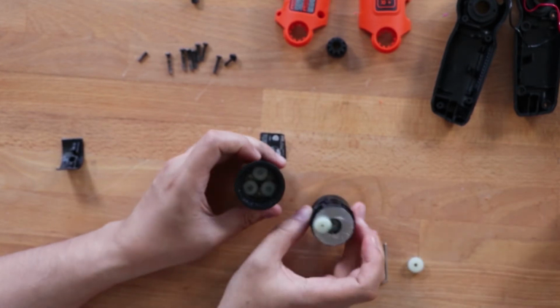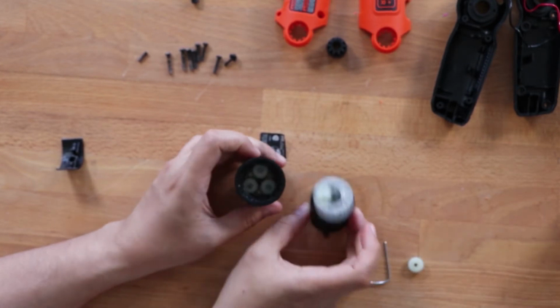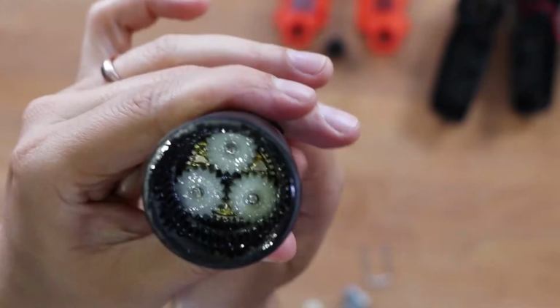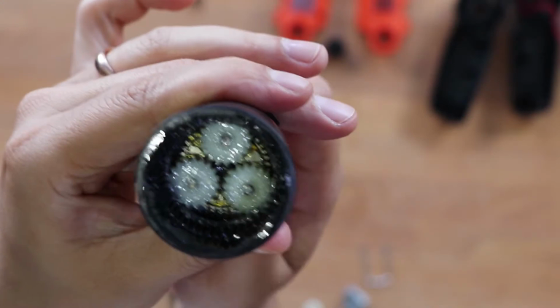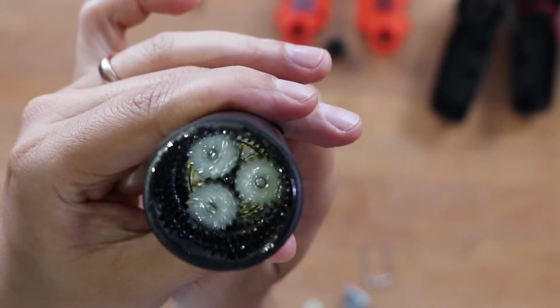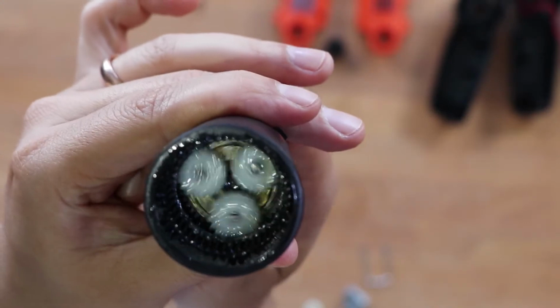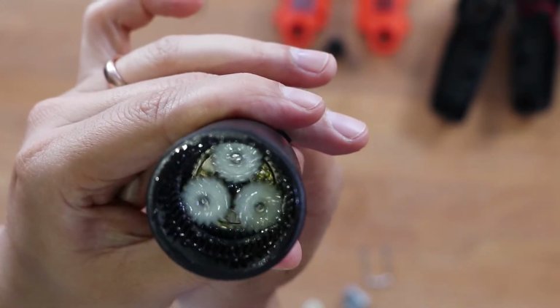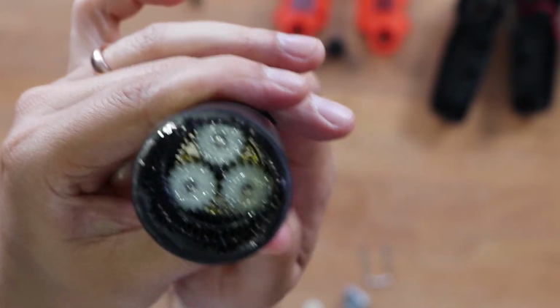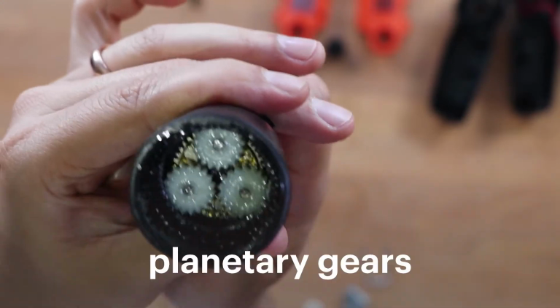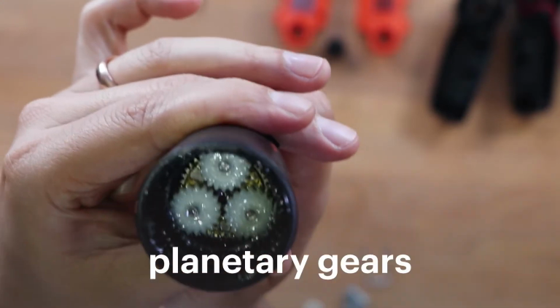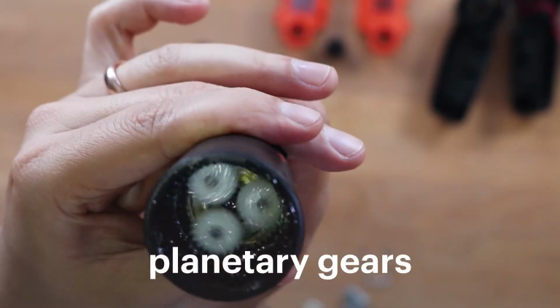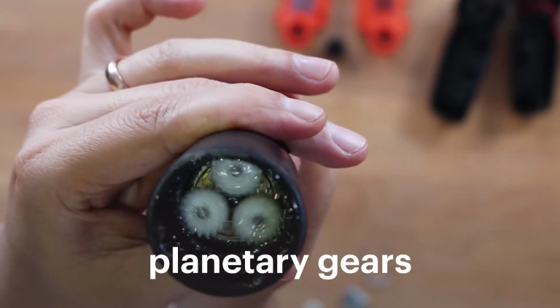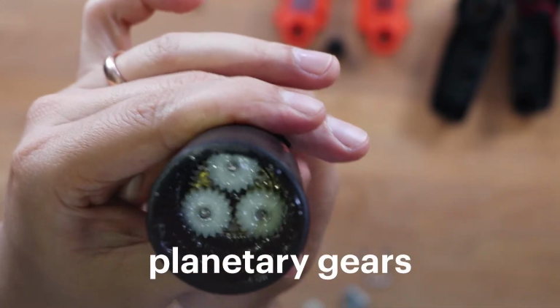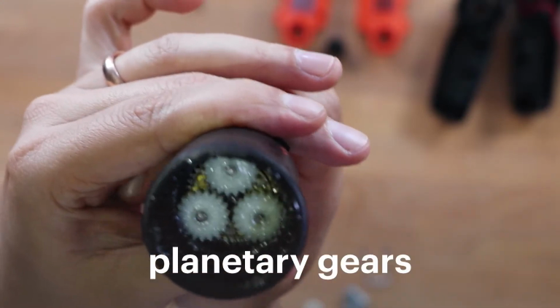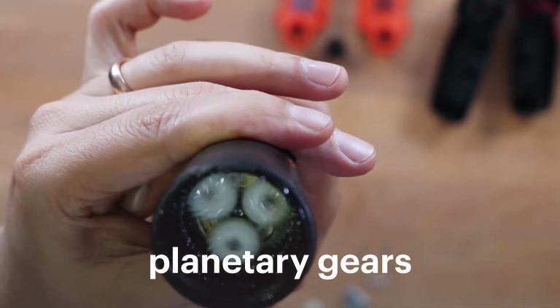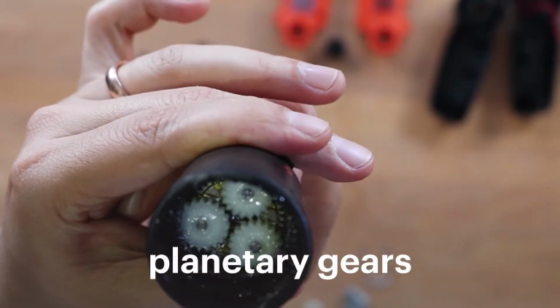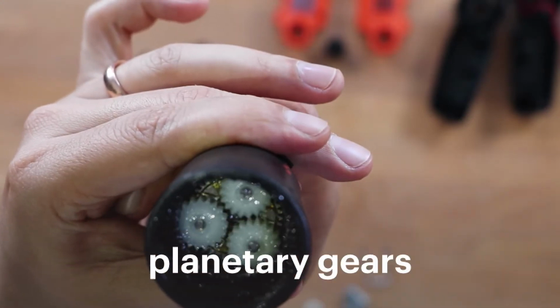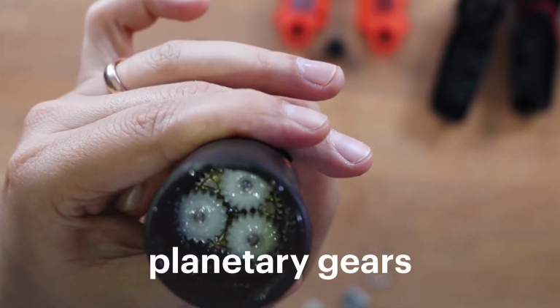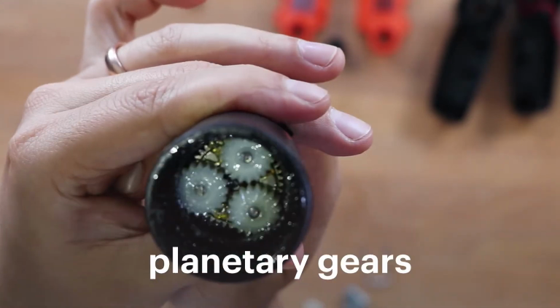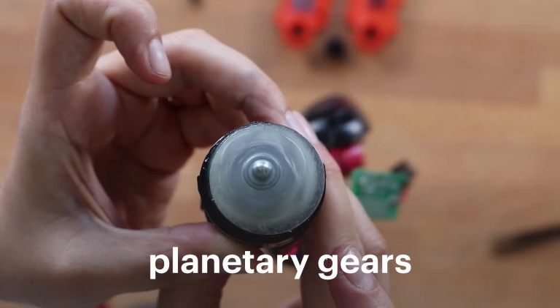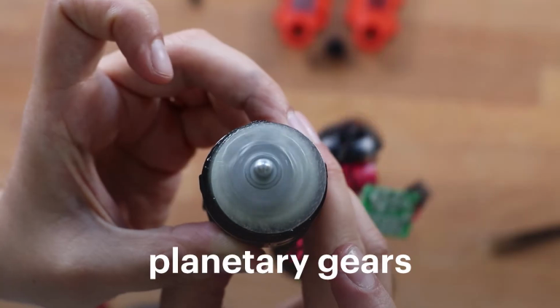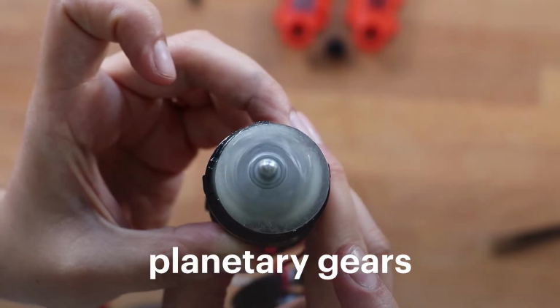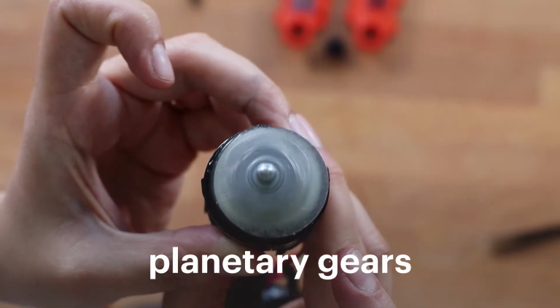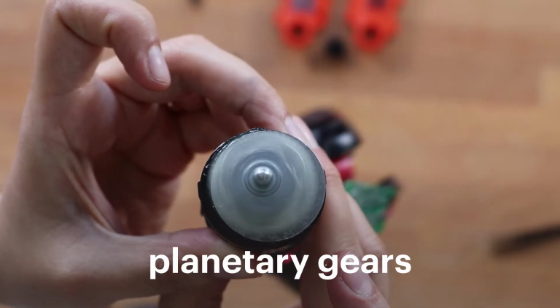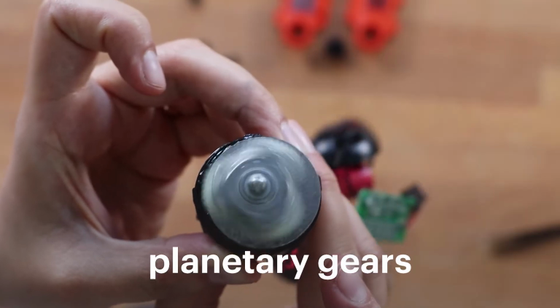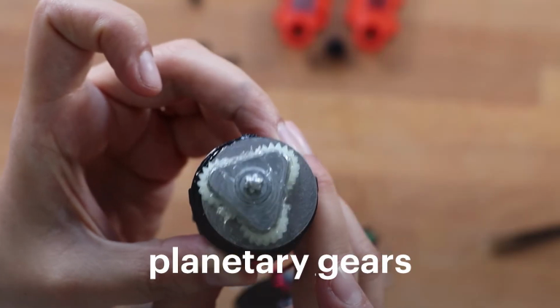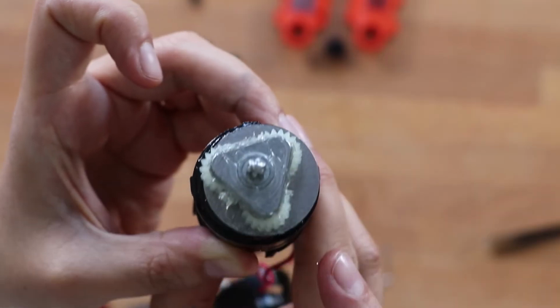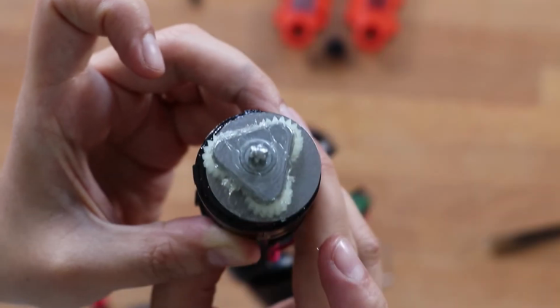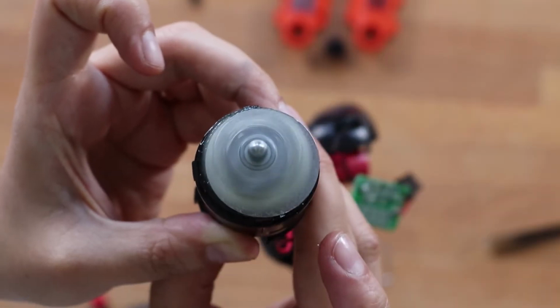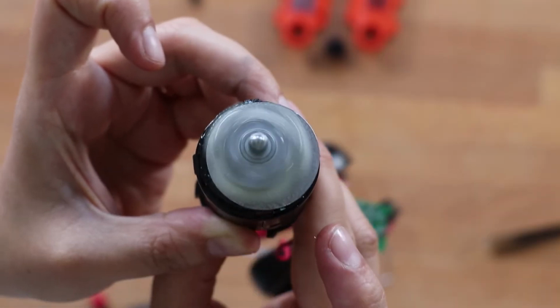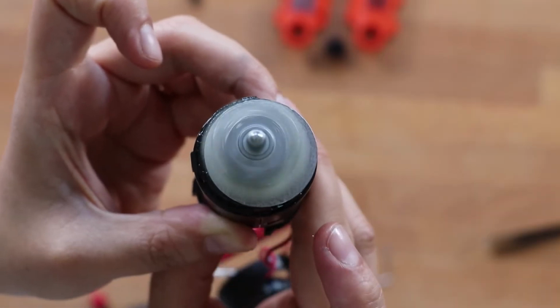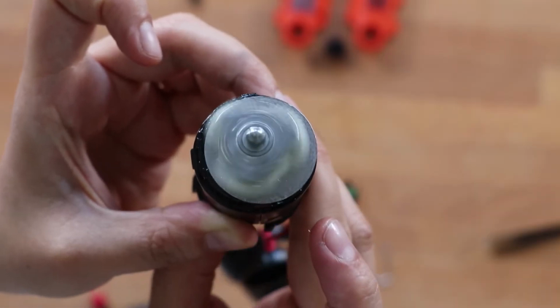That's a planetary gear, and we have two sets of these, which means we've got two reductions.